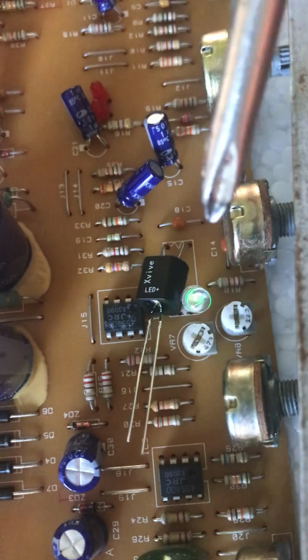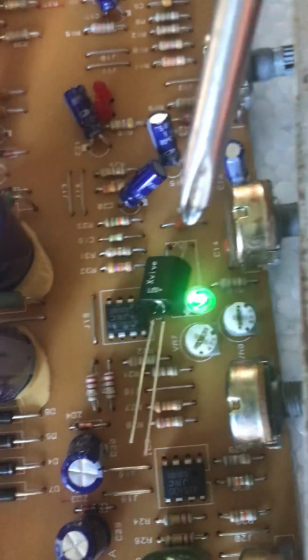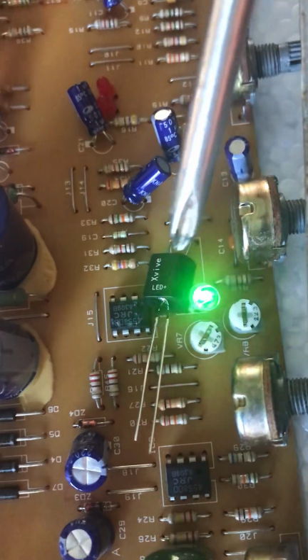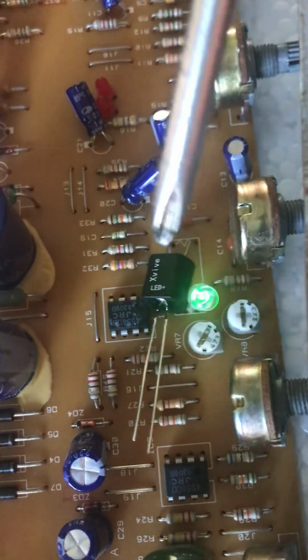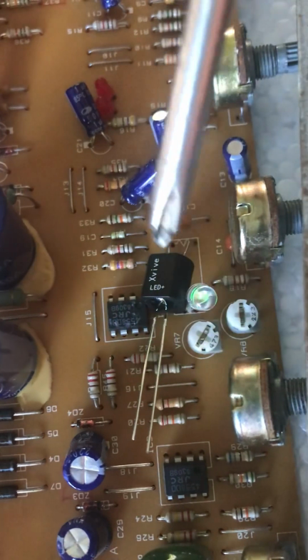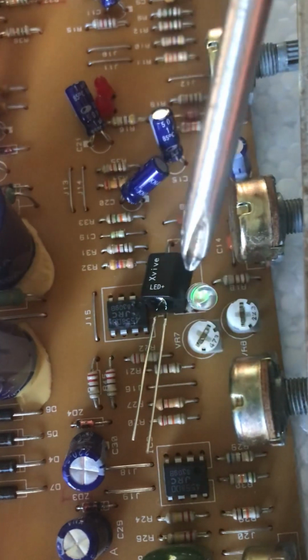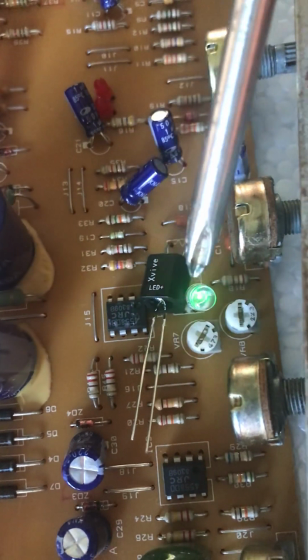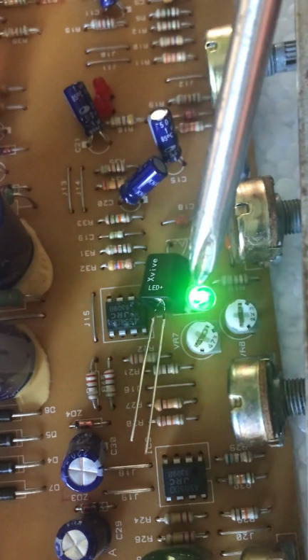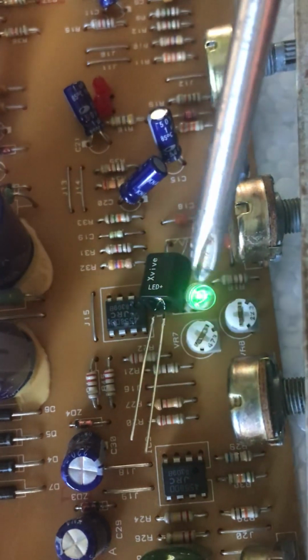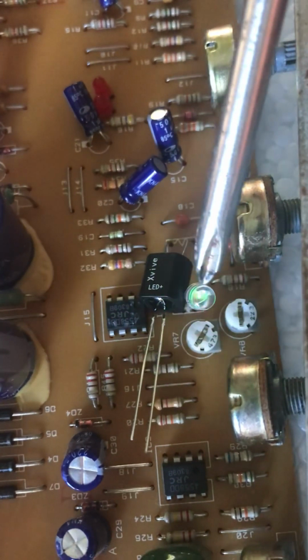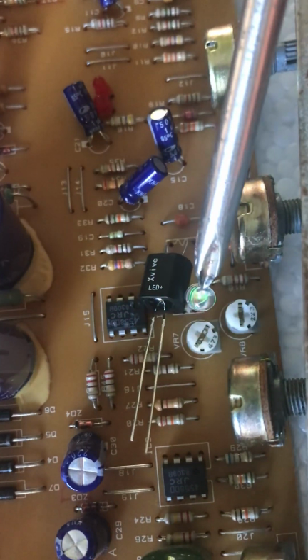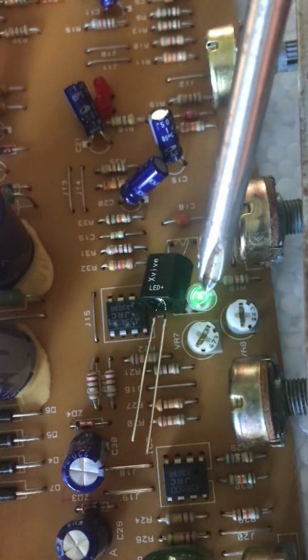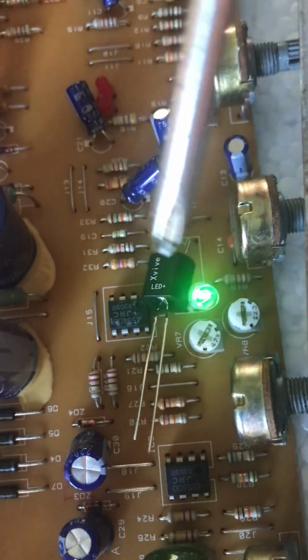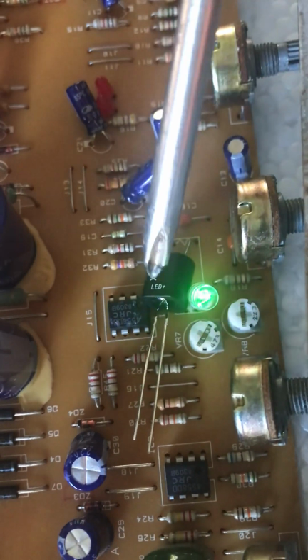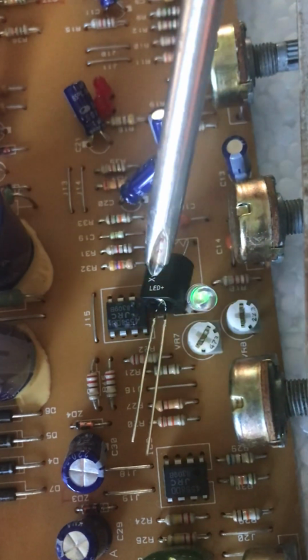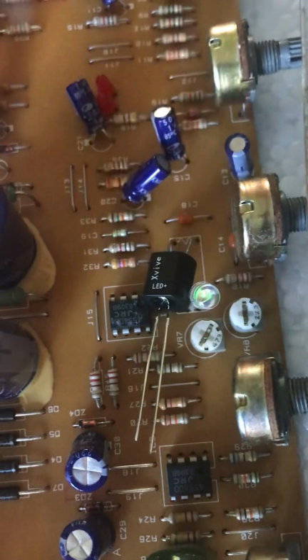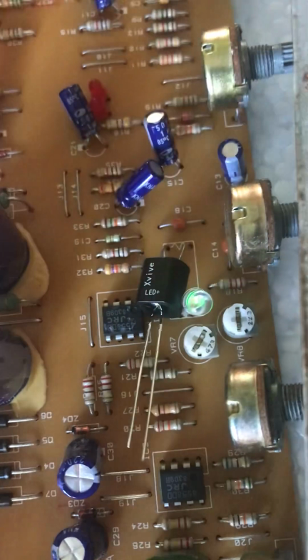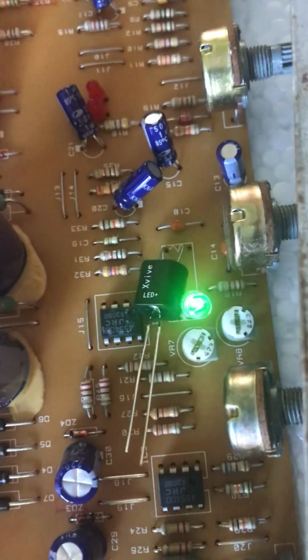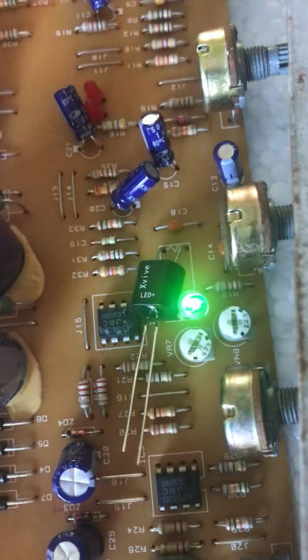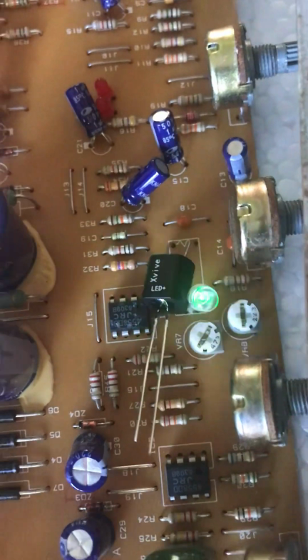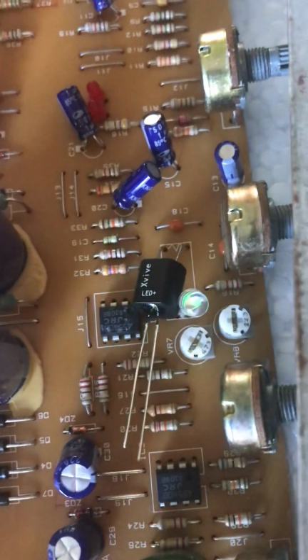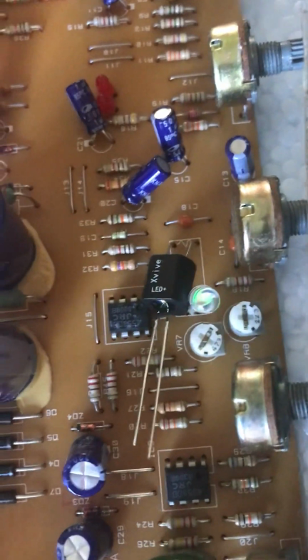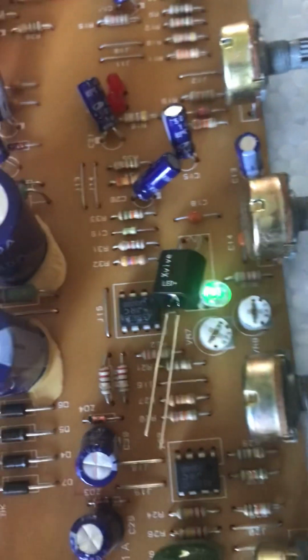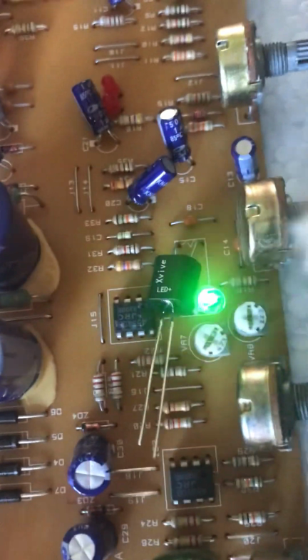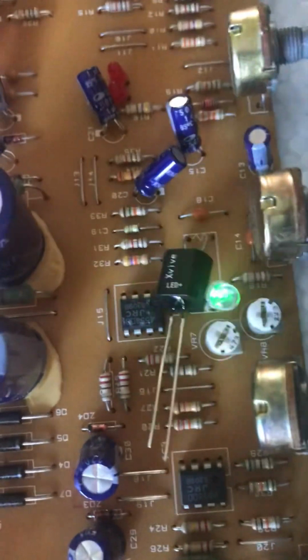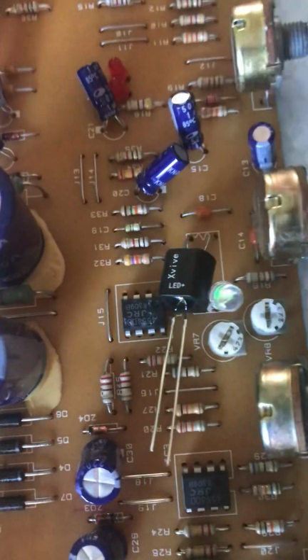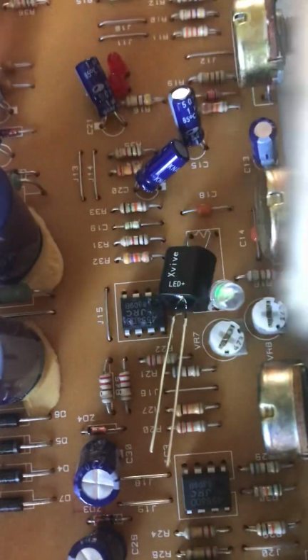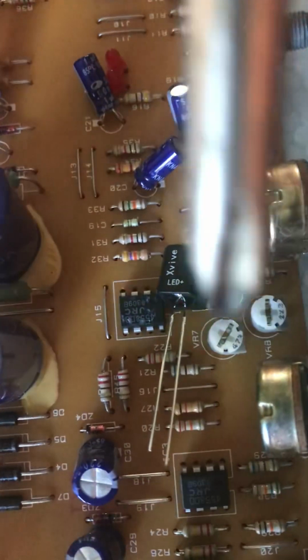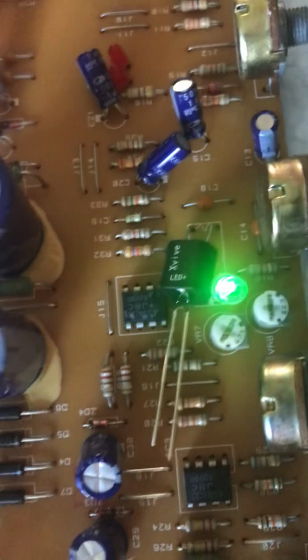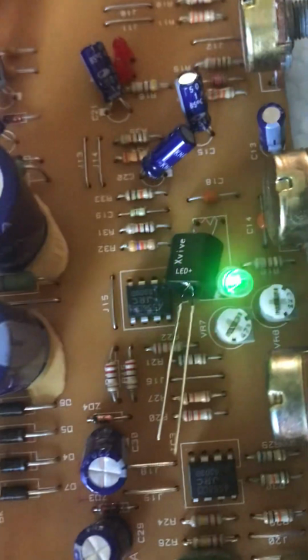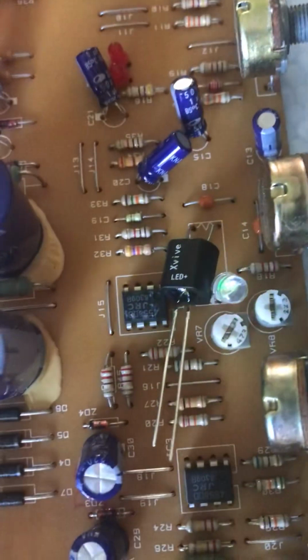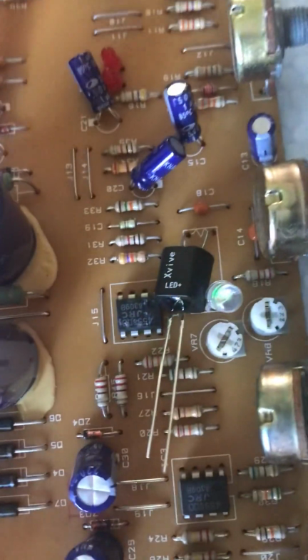Try a few different positions until you get the best bright and the best dark. When you're done, desolder this, solder that back in, take a photograph — you're done.